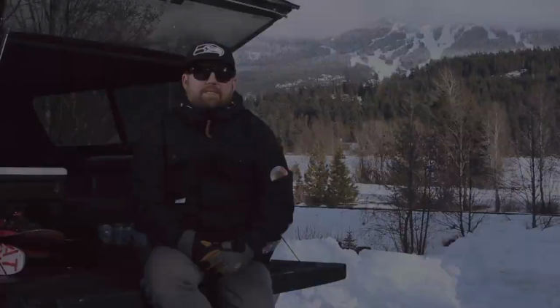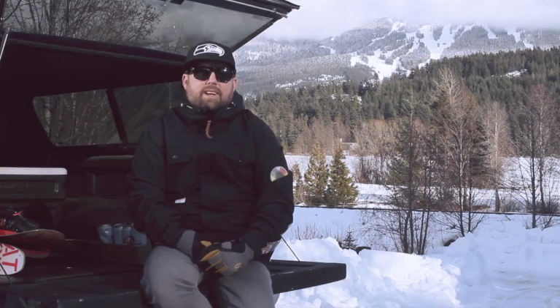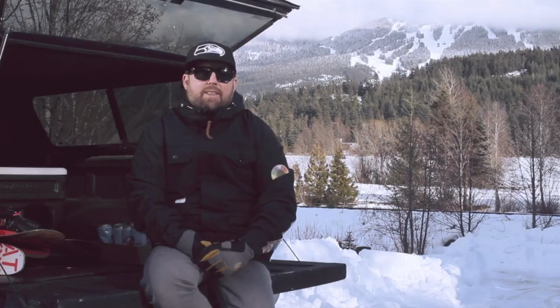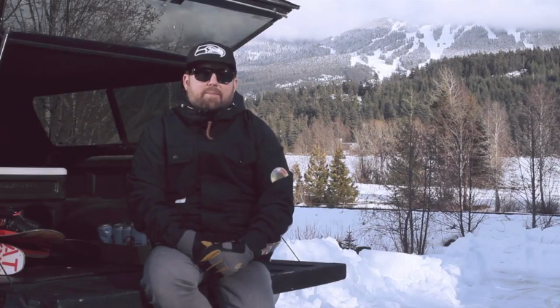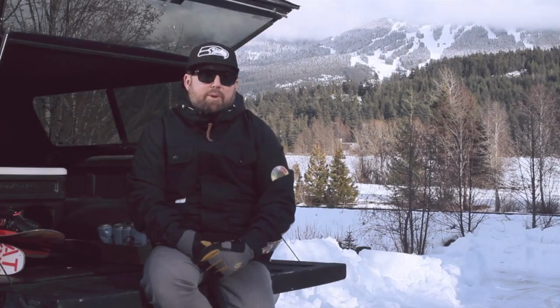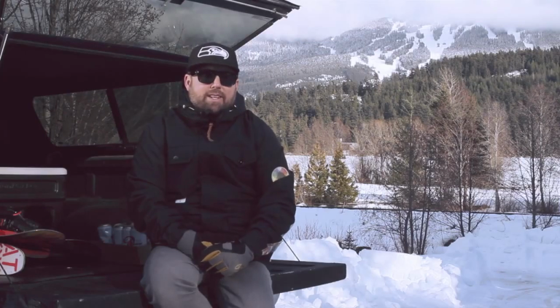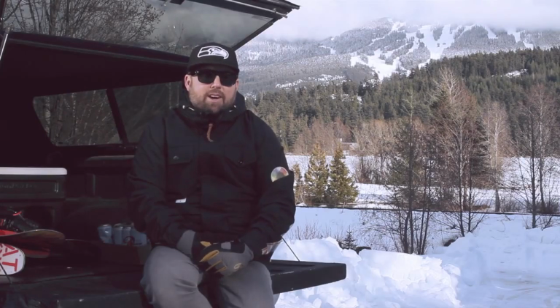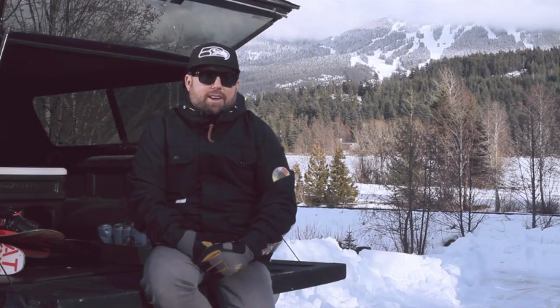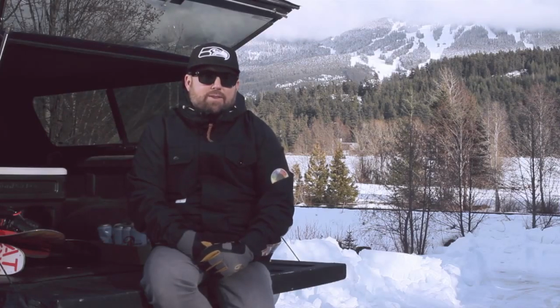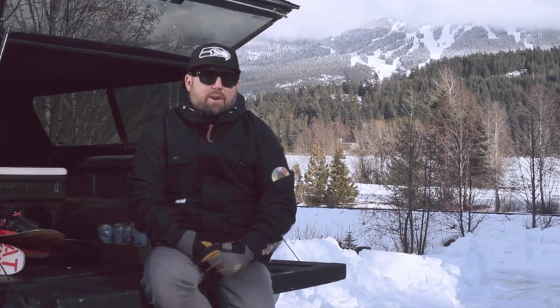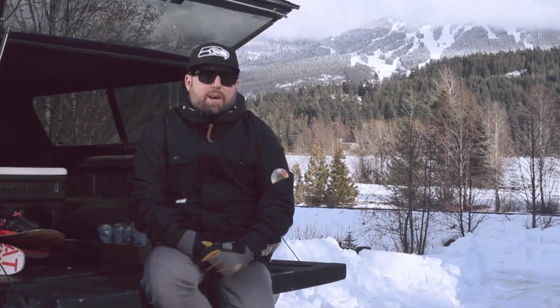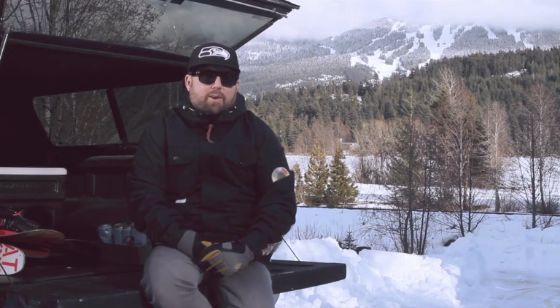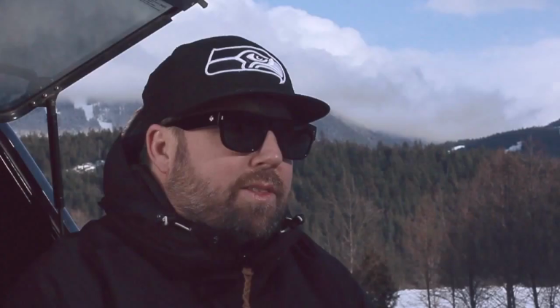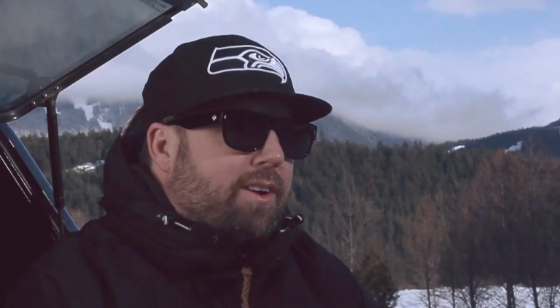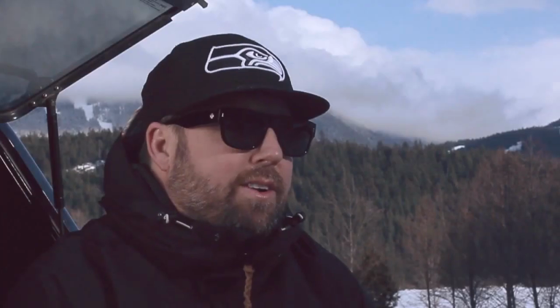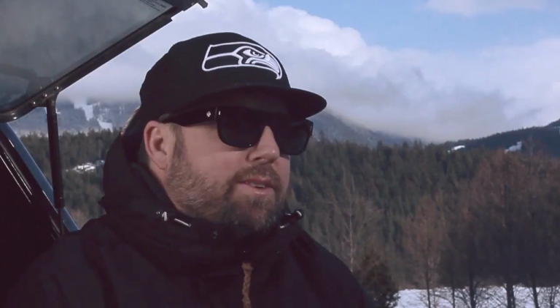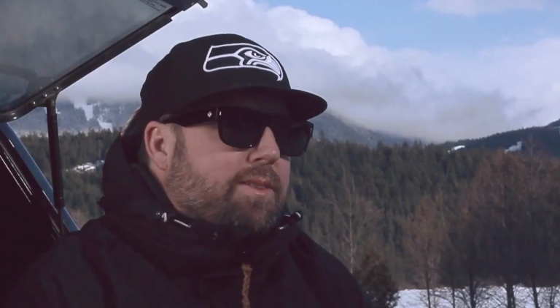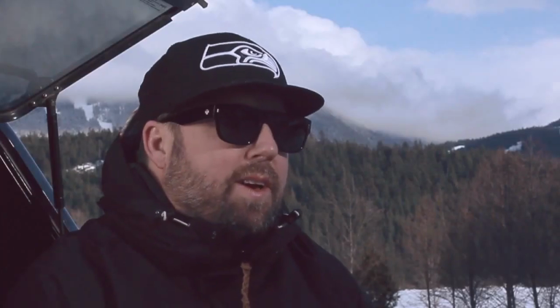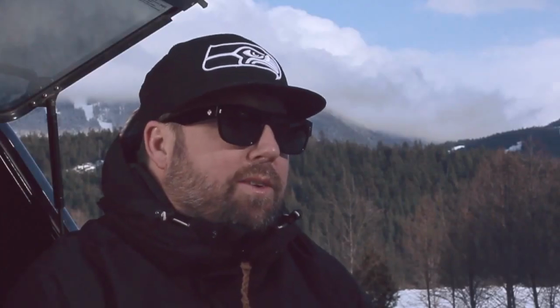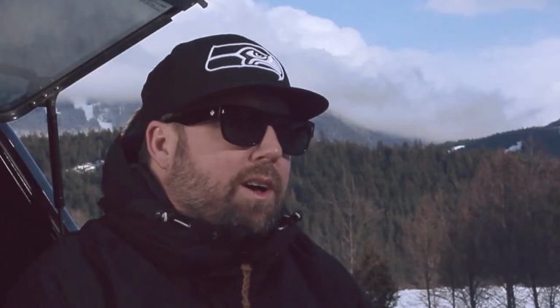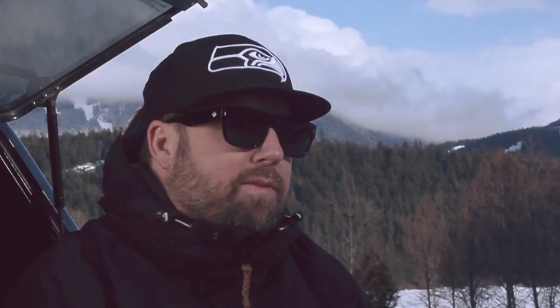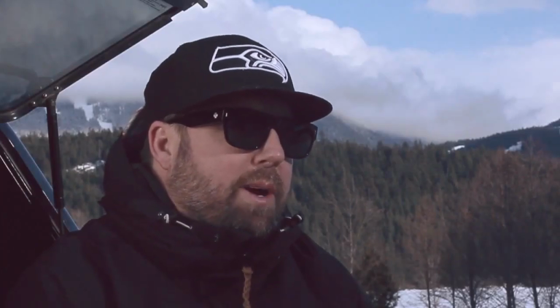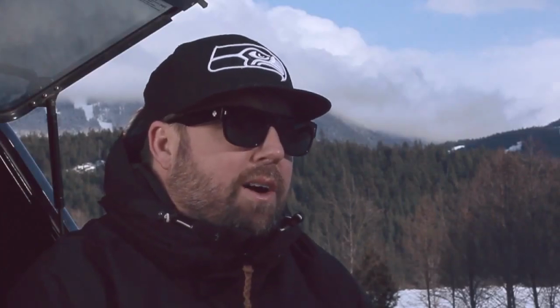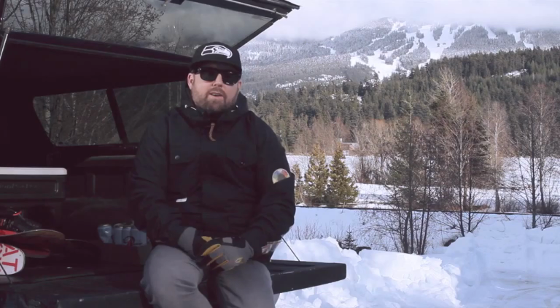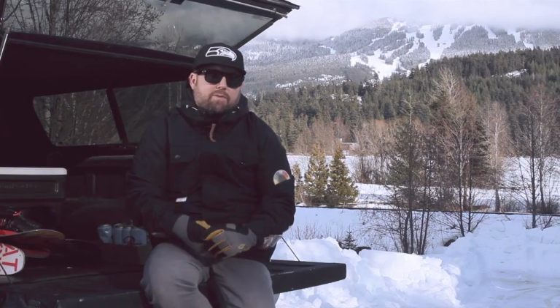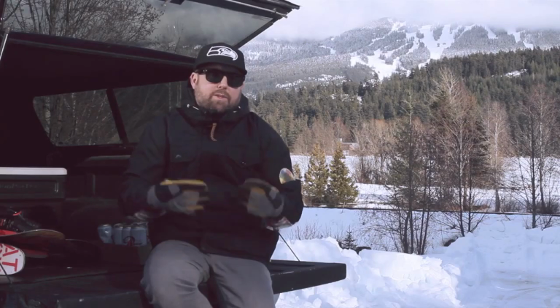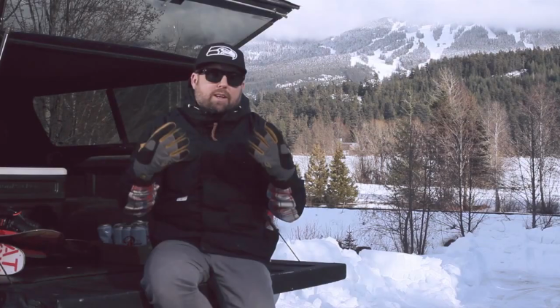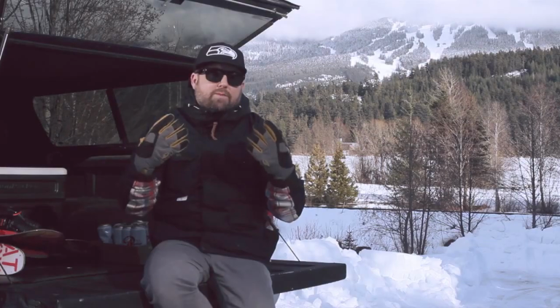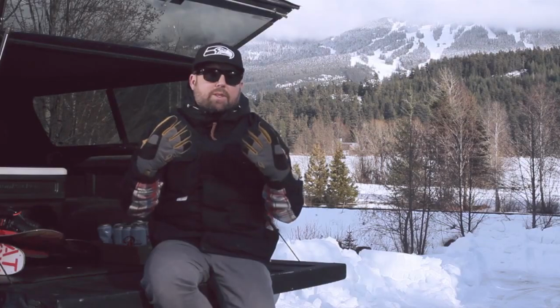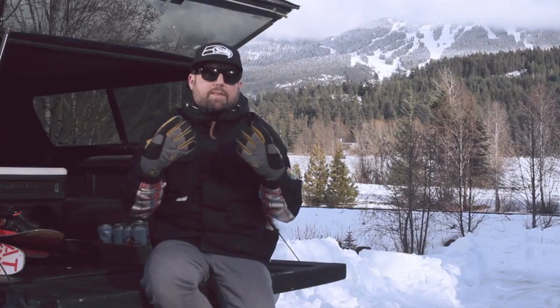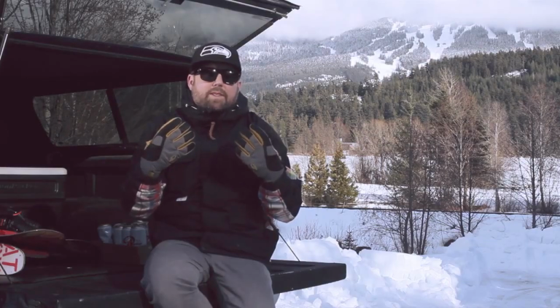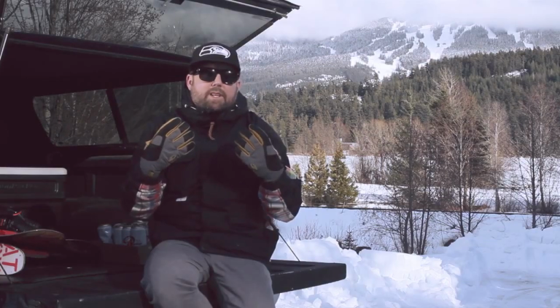Hi there, Brady Stoddard here, 12th Man North, here to introduce the Vandal Glove from Pau for 2014-15.